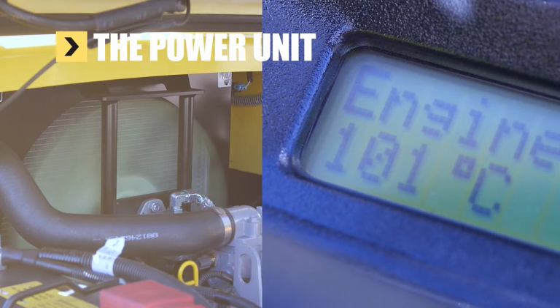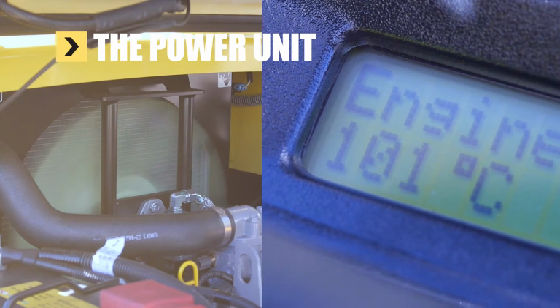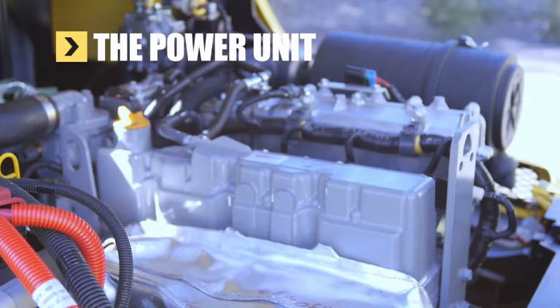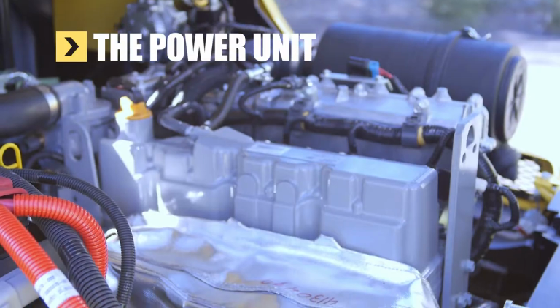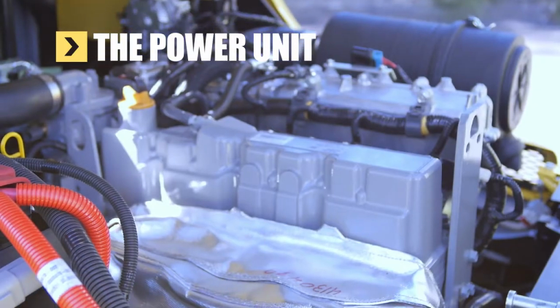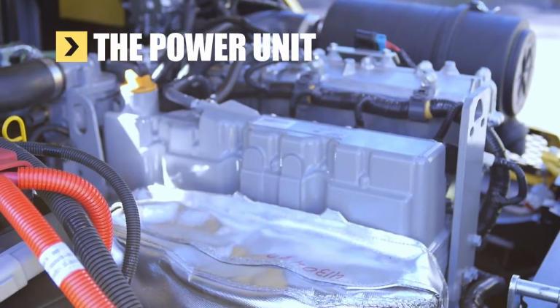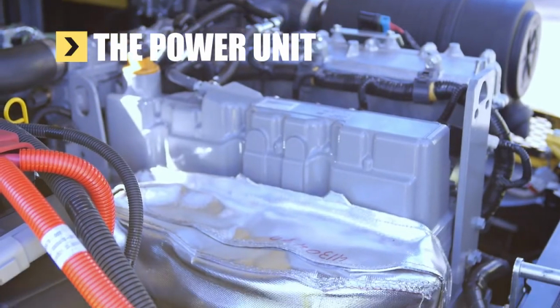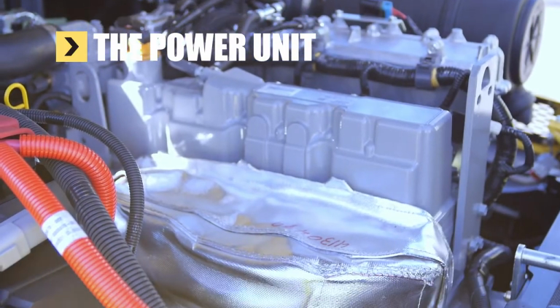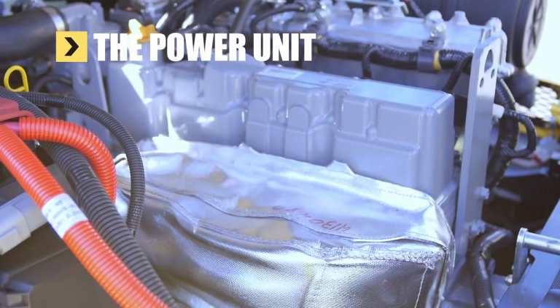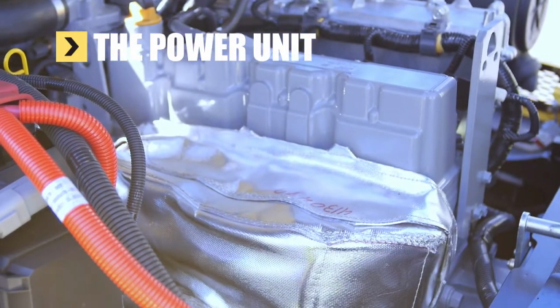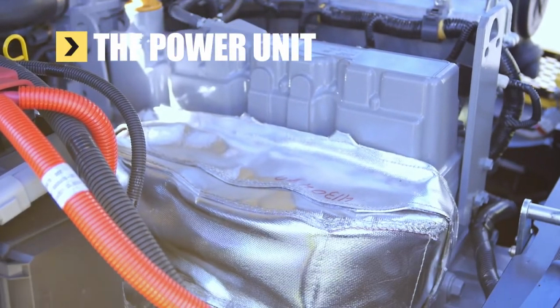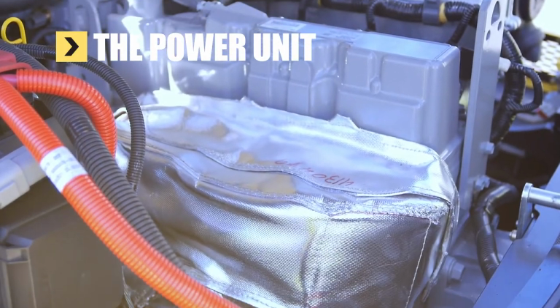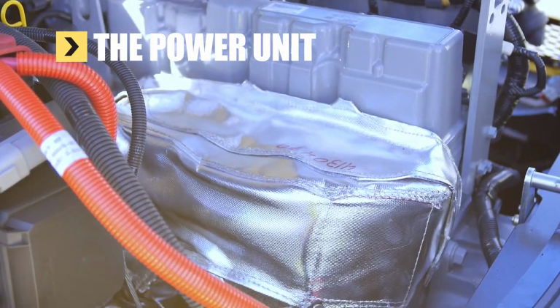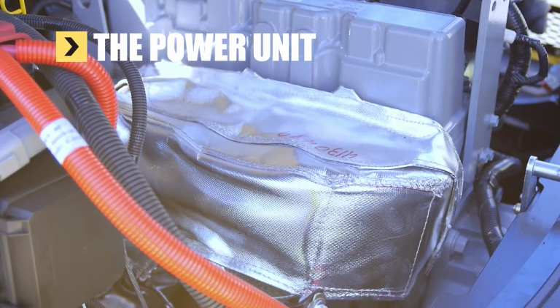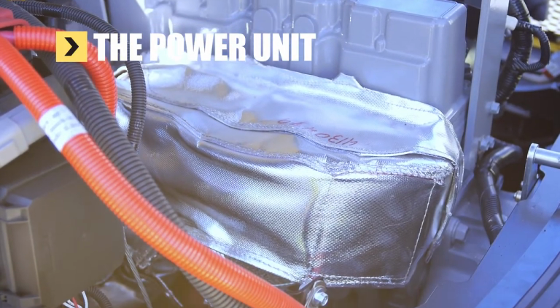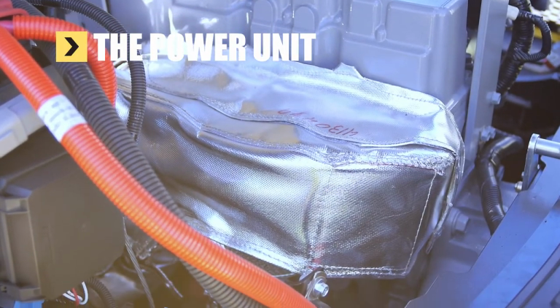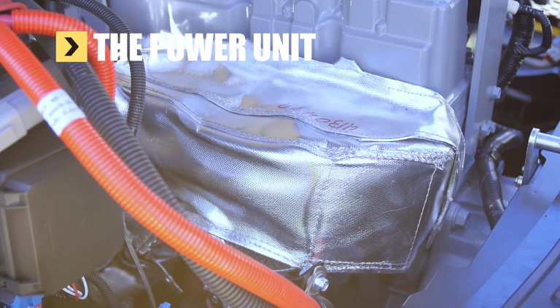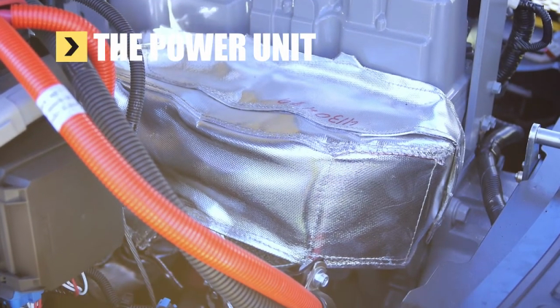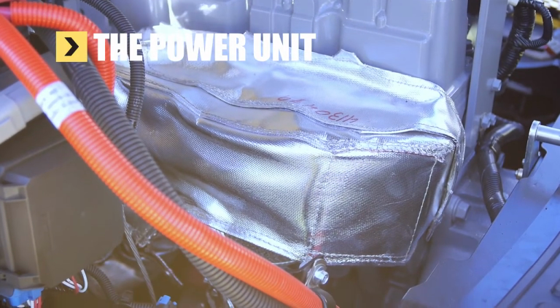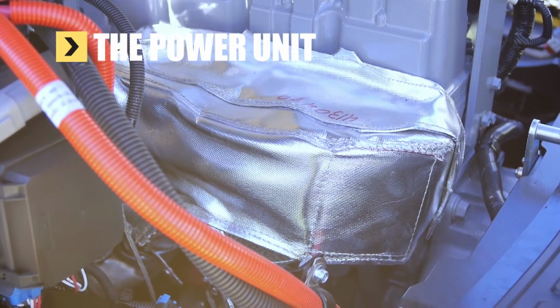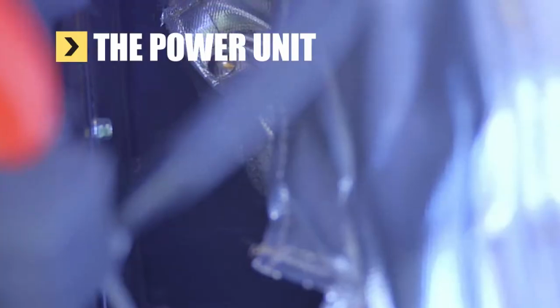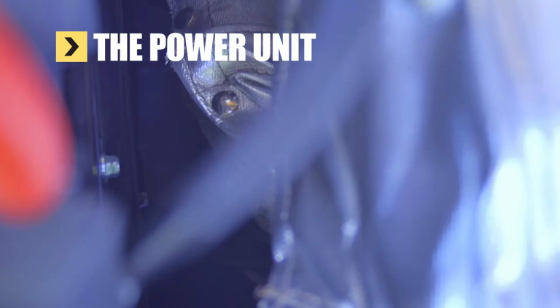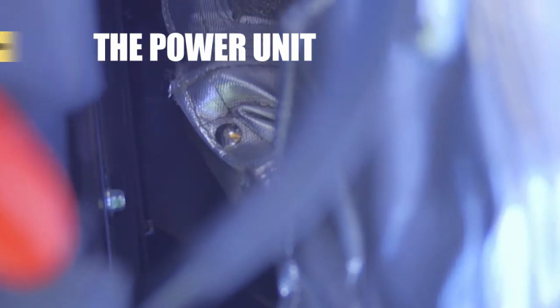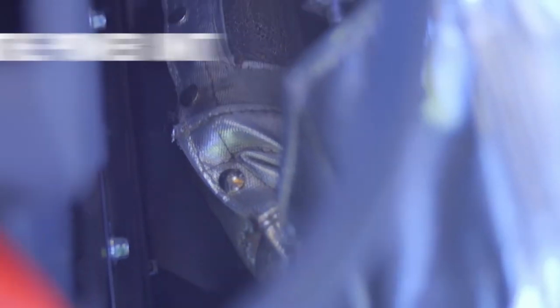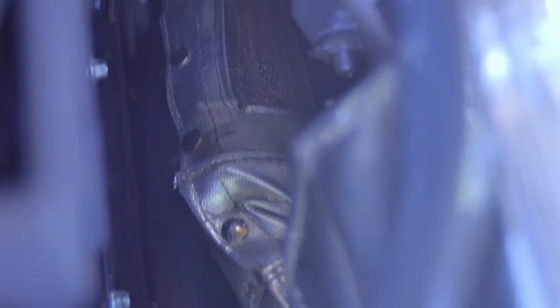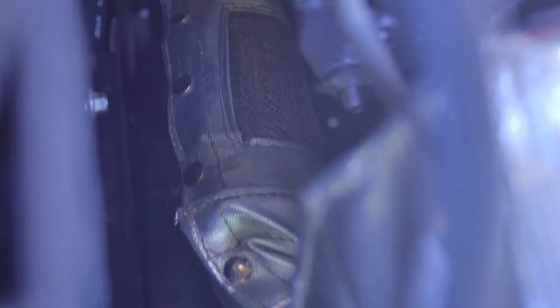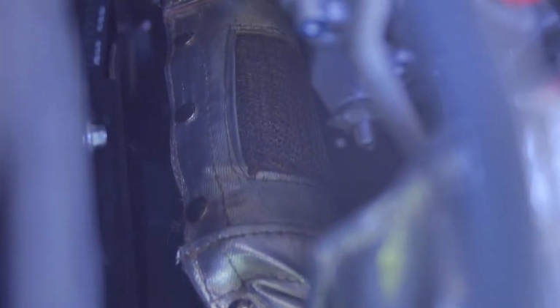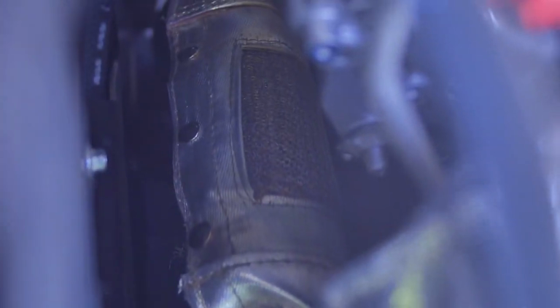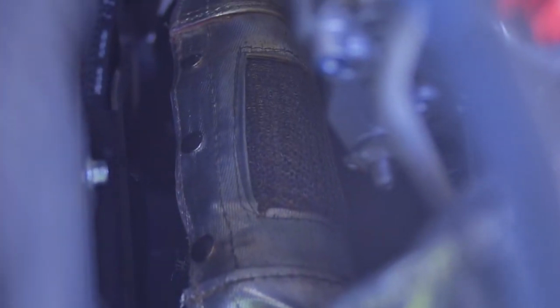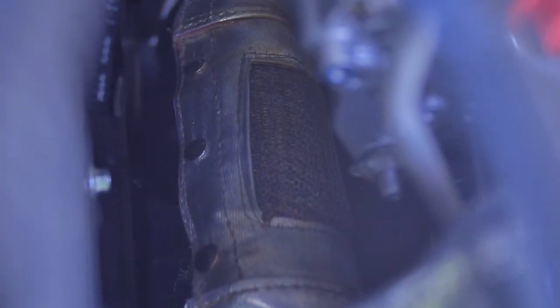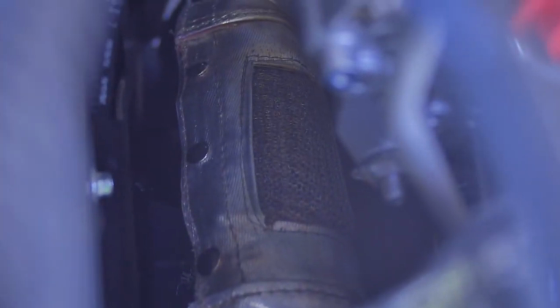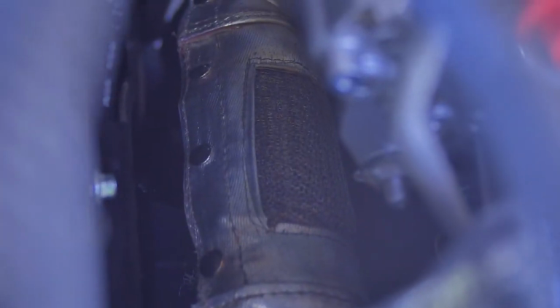And the heat-protected exhaust system reduces the risk of fire.